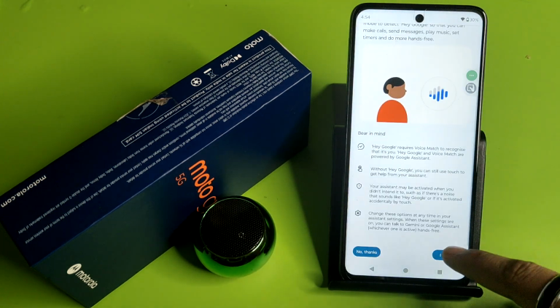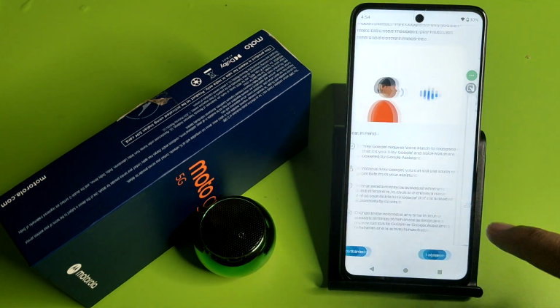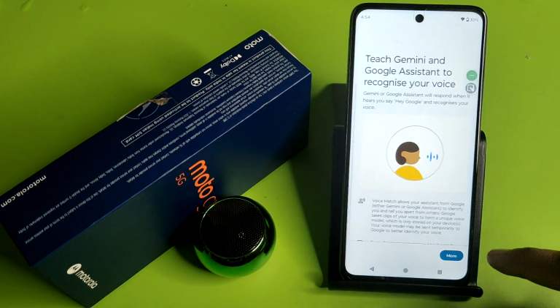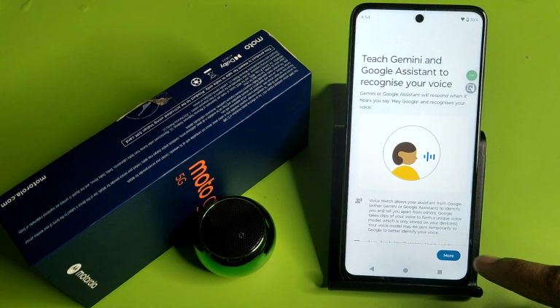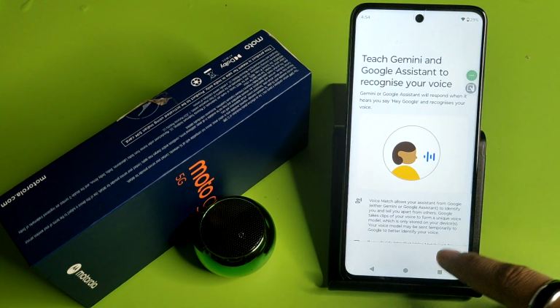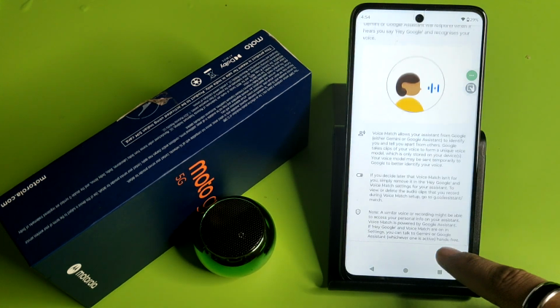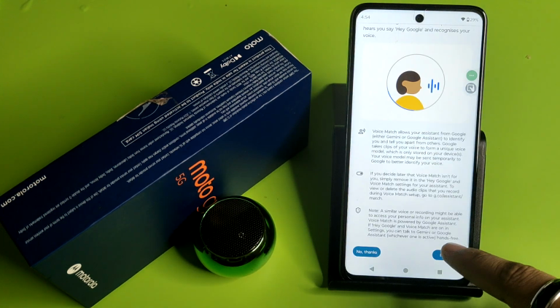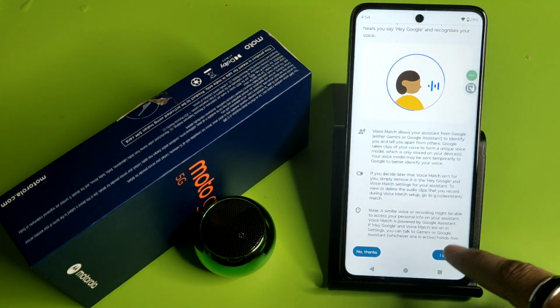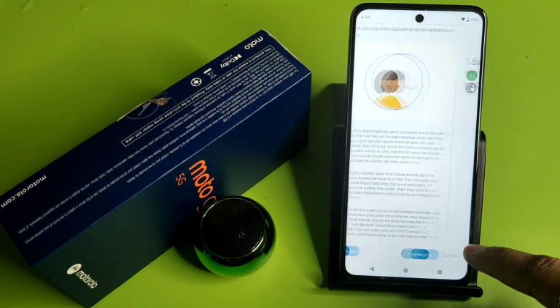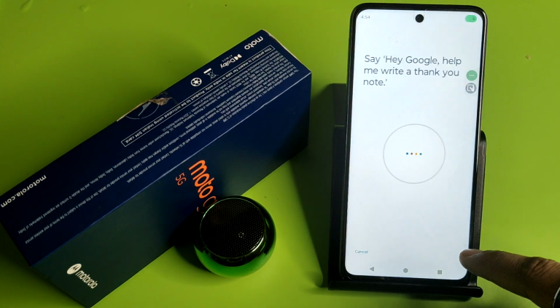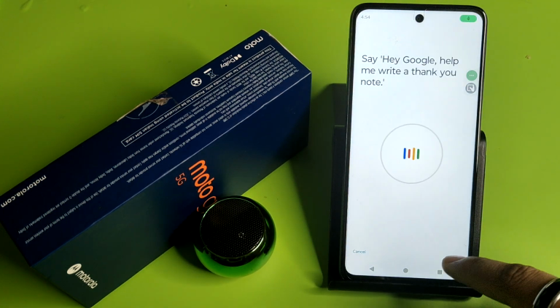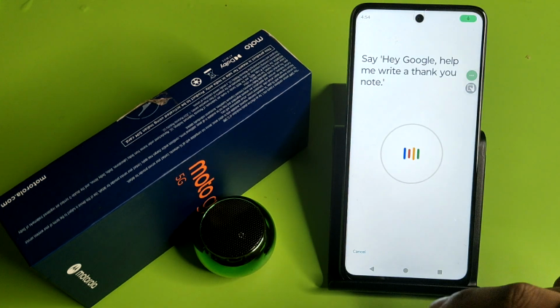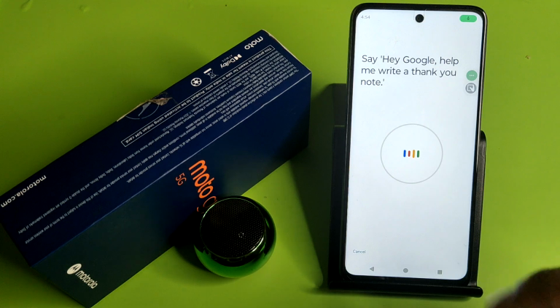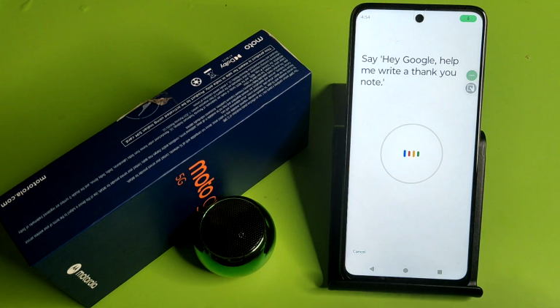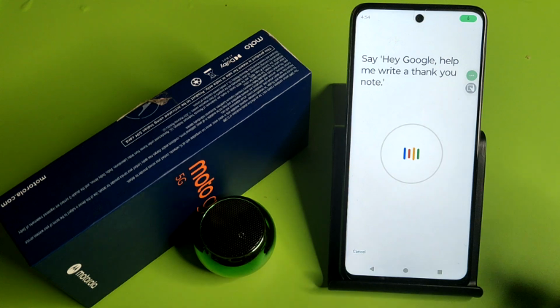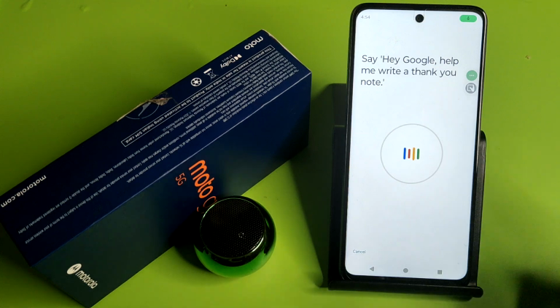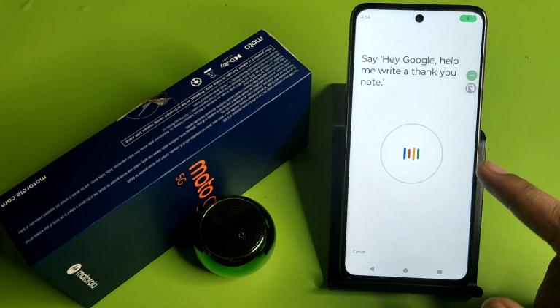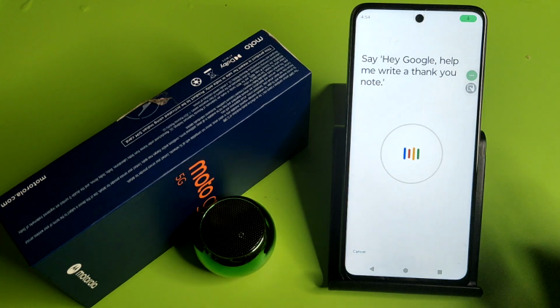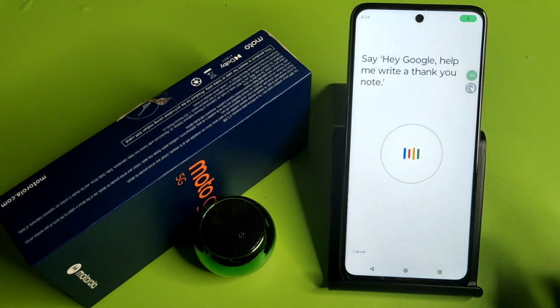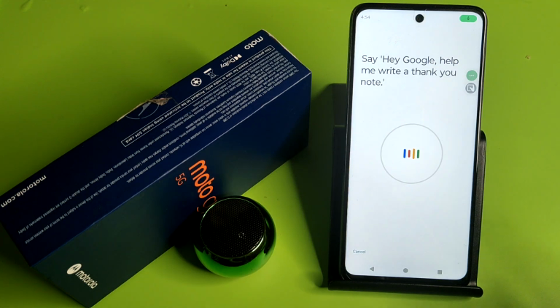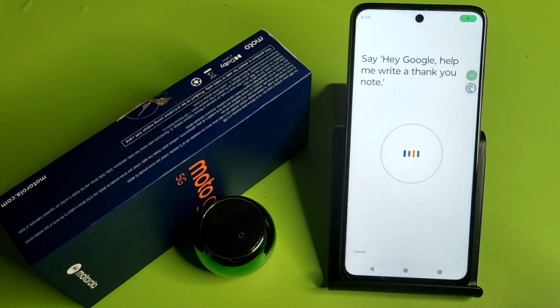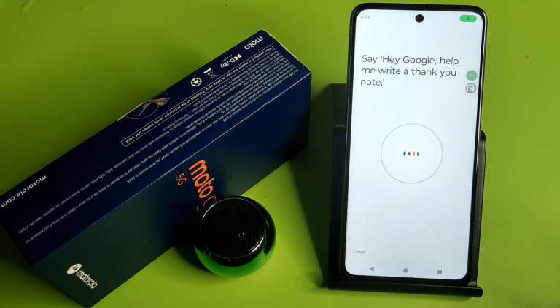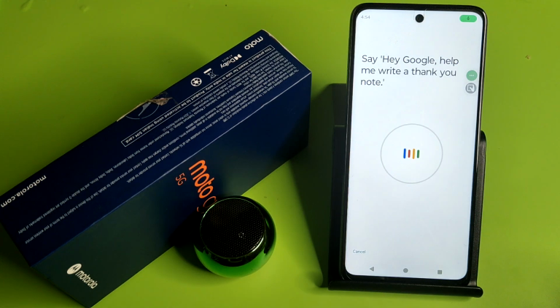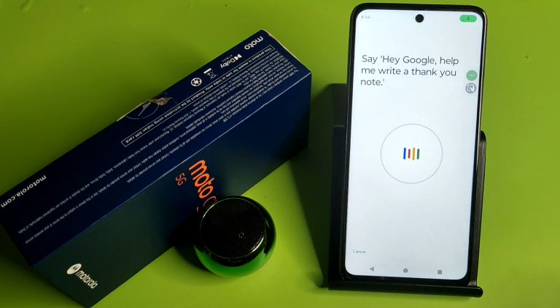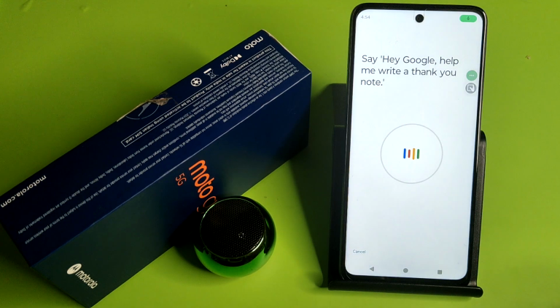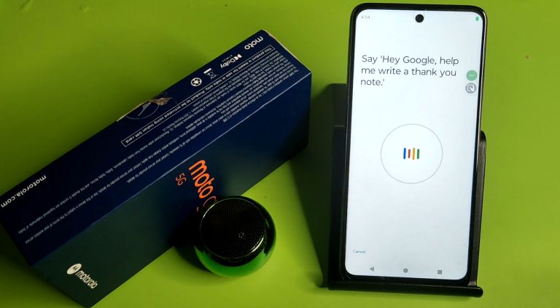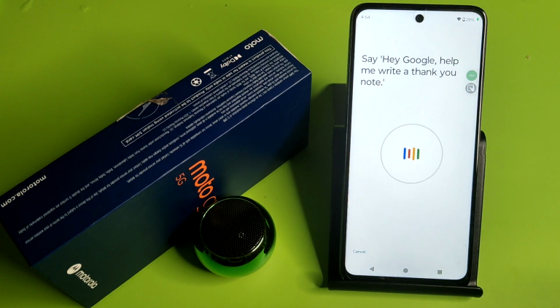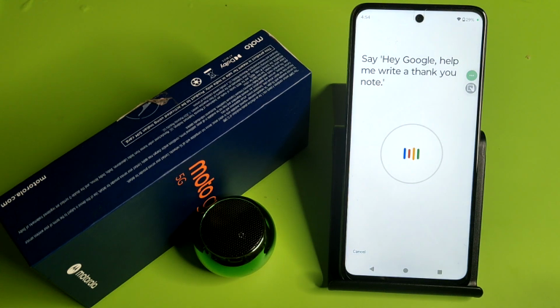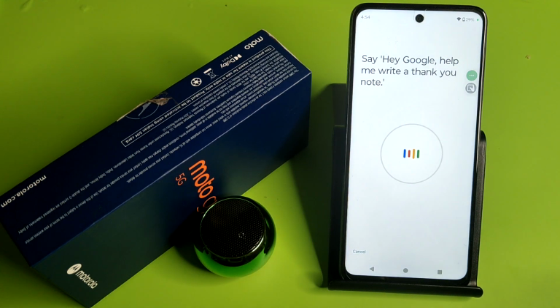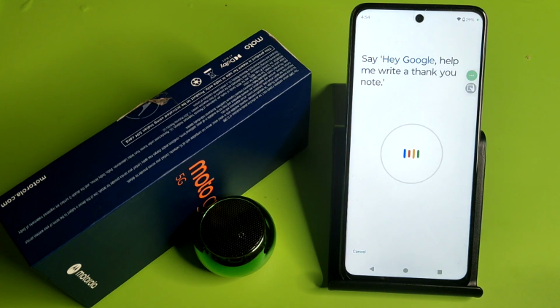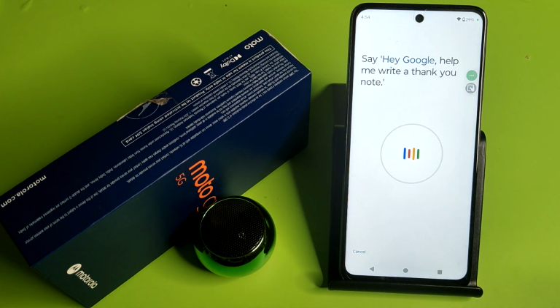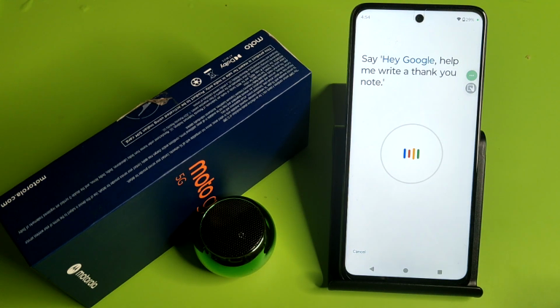Here it is — 'Hey Google and Voice Match'. You have to simply click on 'Hey Google'. Then you have to click on 'More', then 'Agree' and 'Agree' for all of these. And you have to say what is written on it: 'Hey Google, help me write a thank you note.'